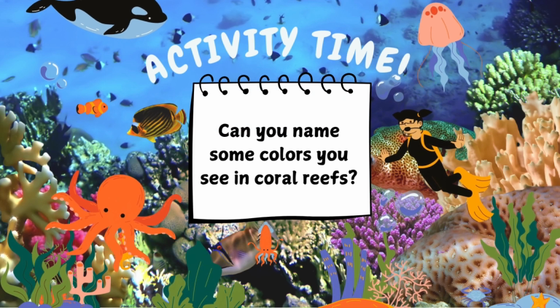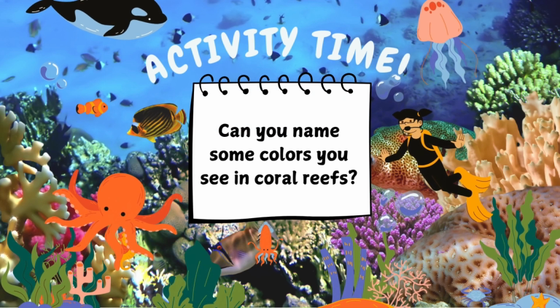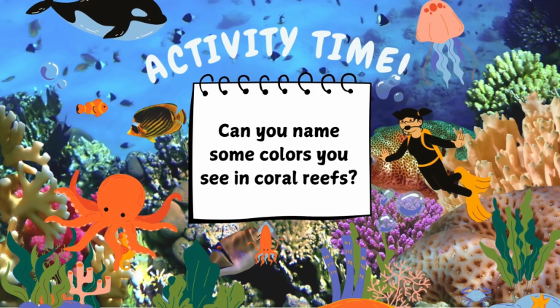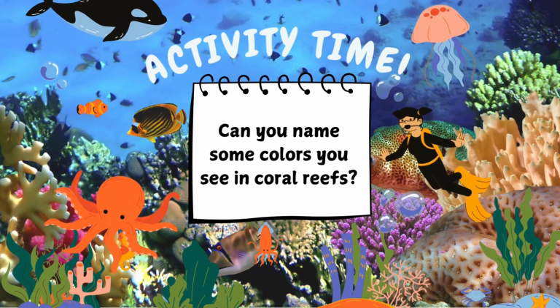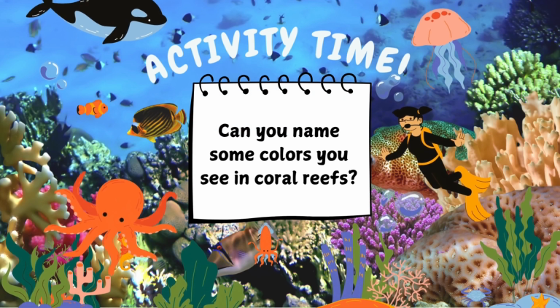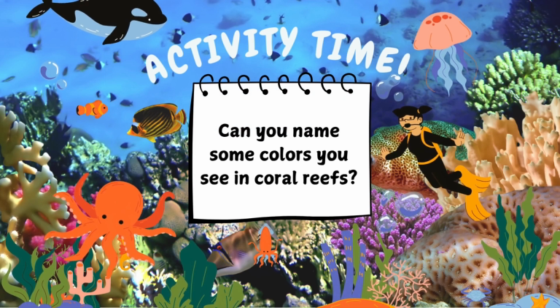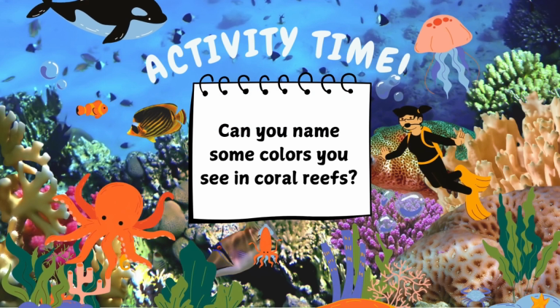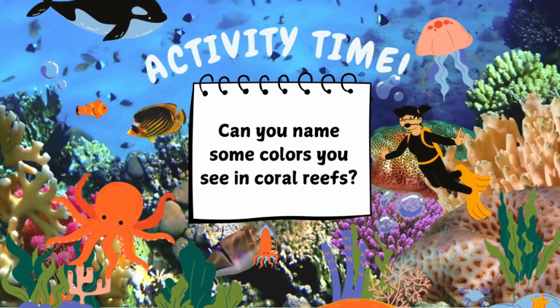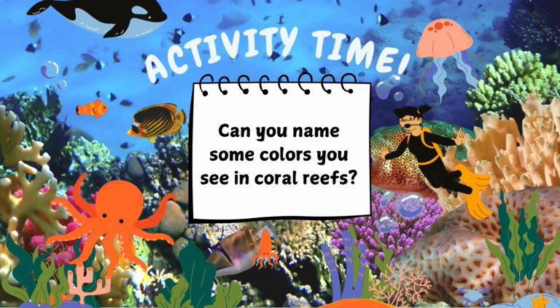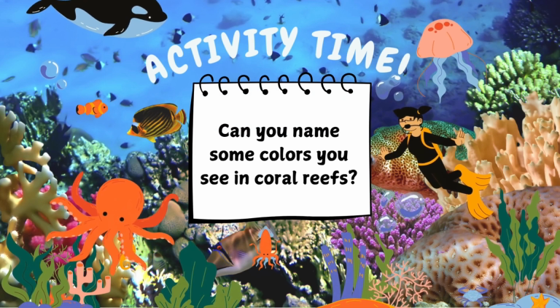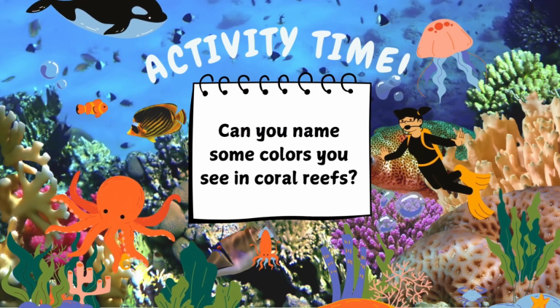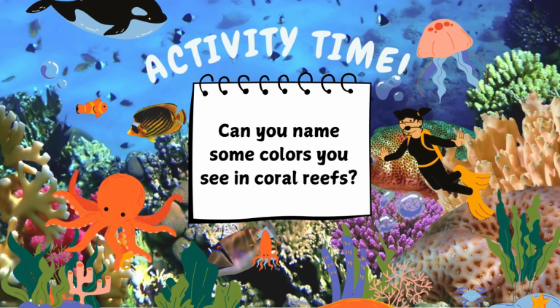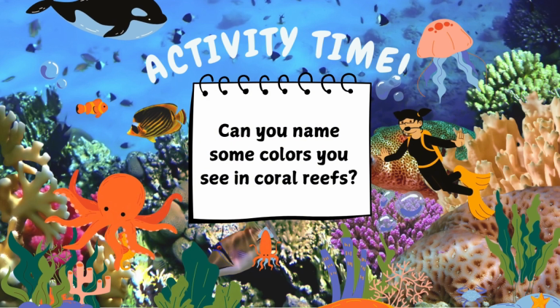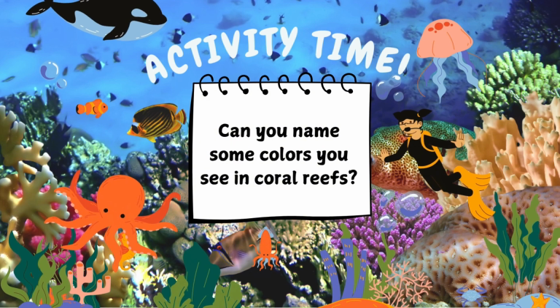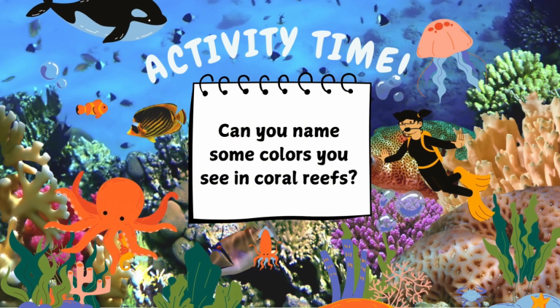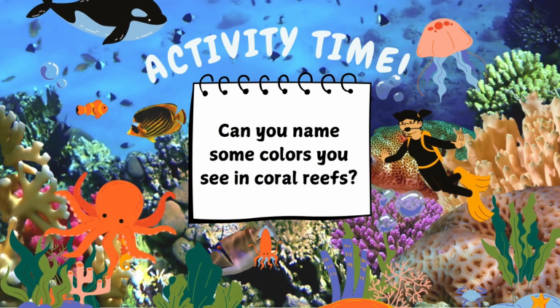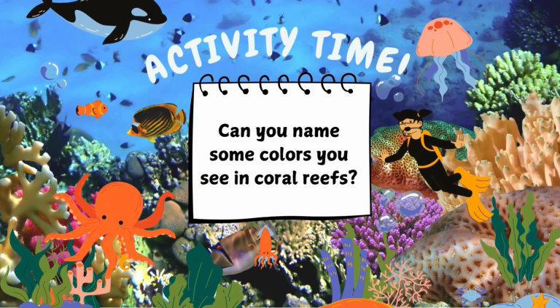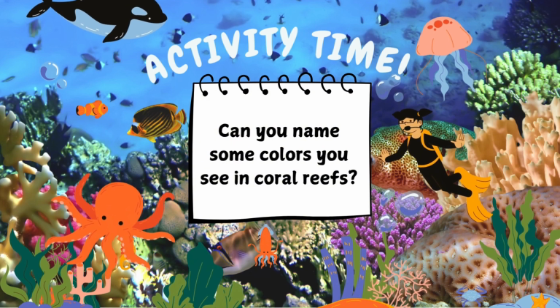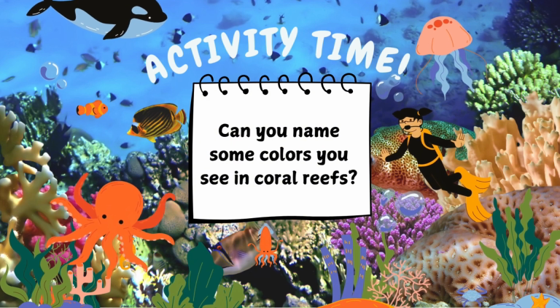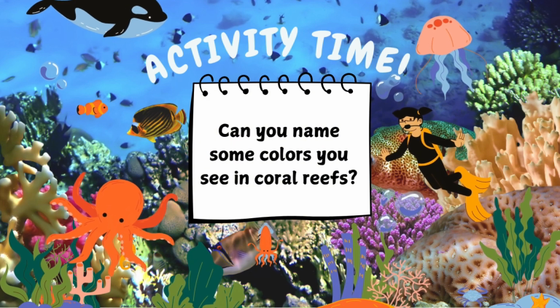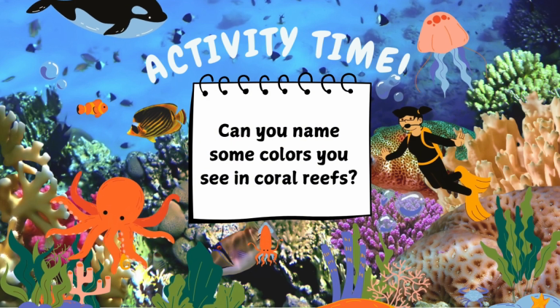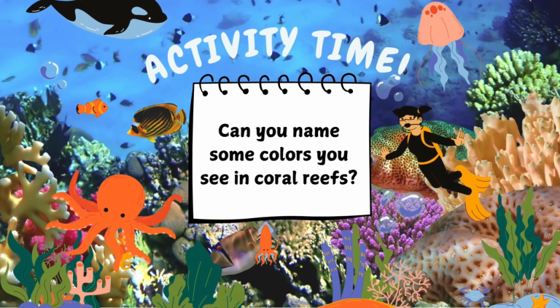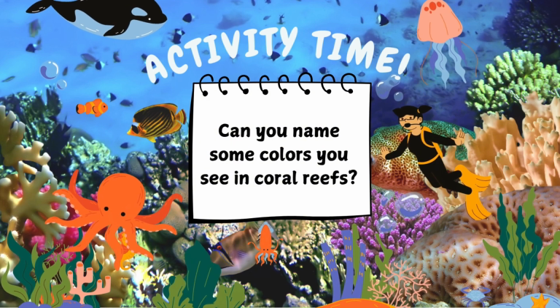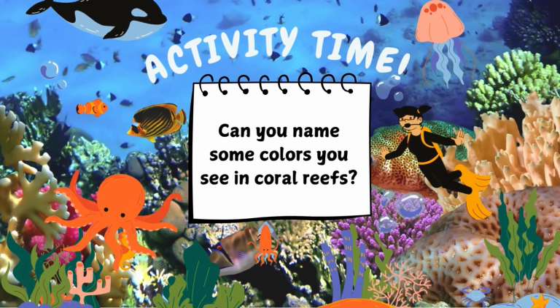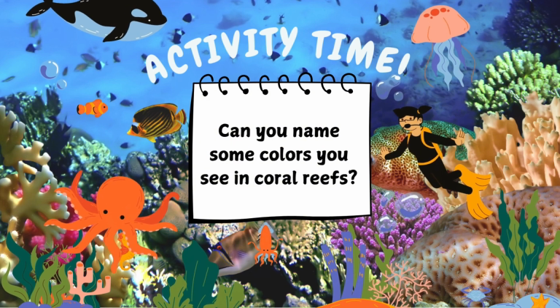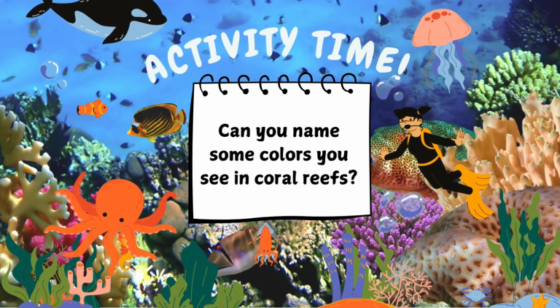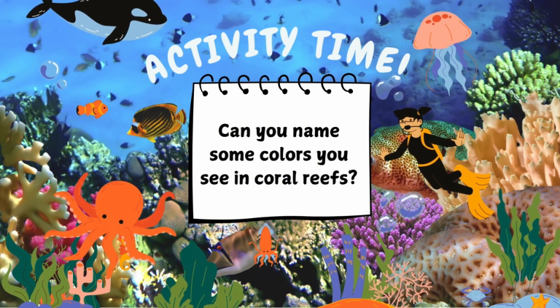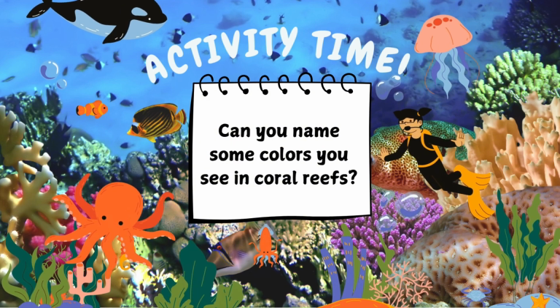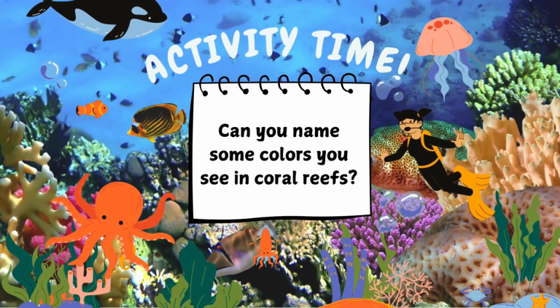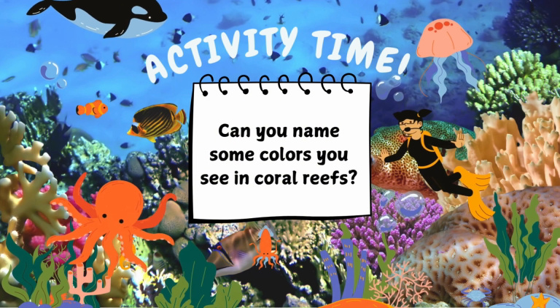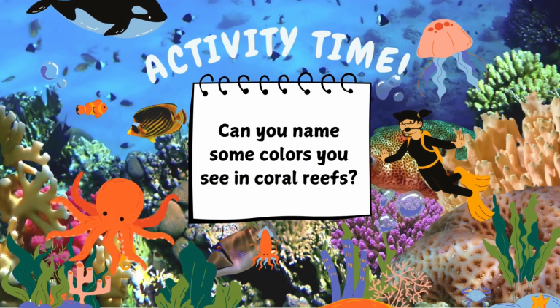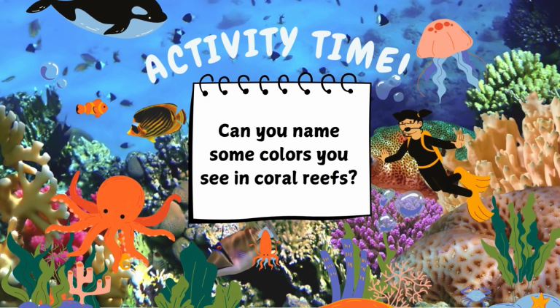Now it's your turn! Can you name some colors you see in coral reefs? Write them down or say them out loud!